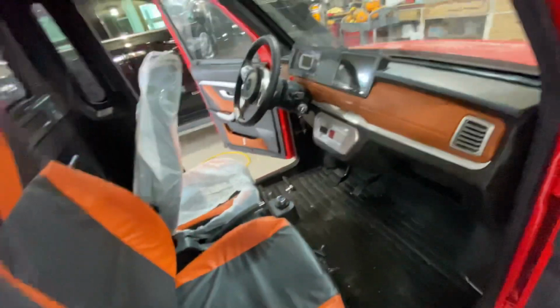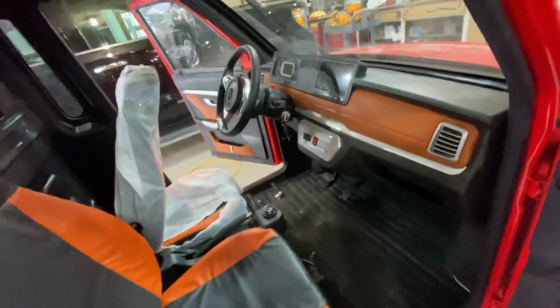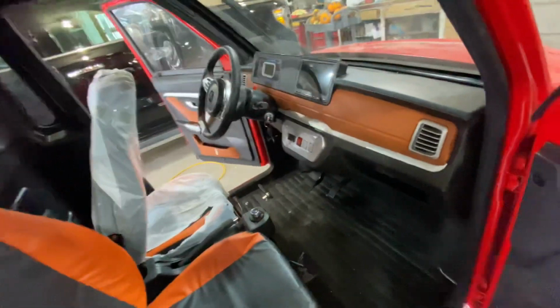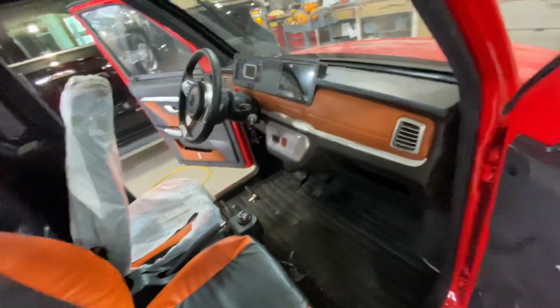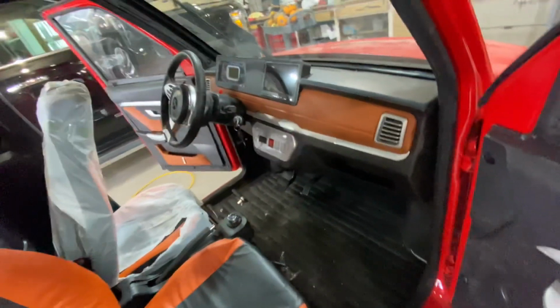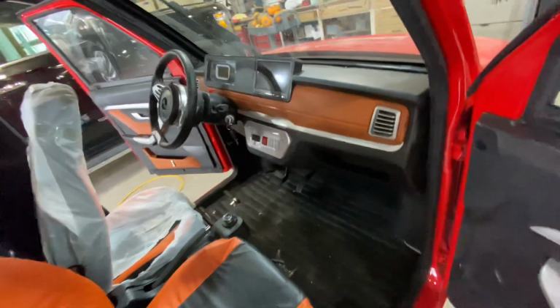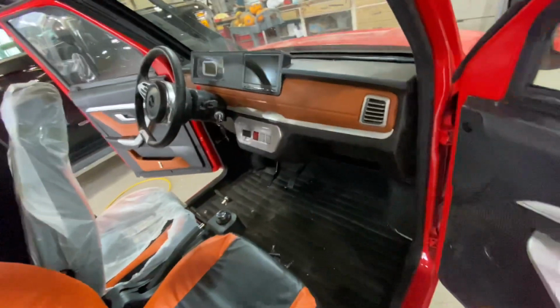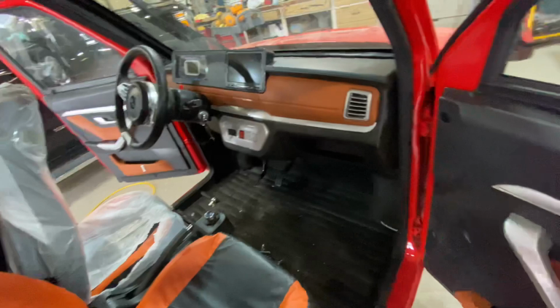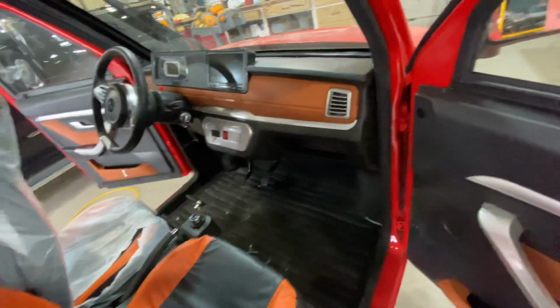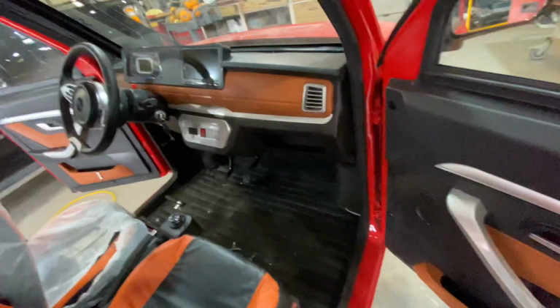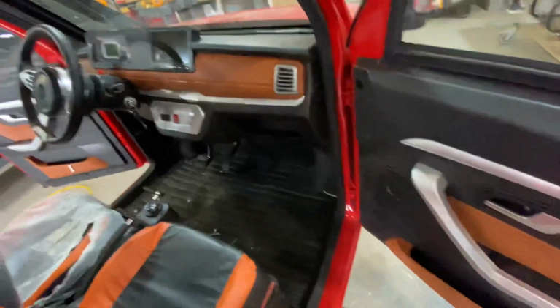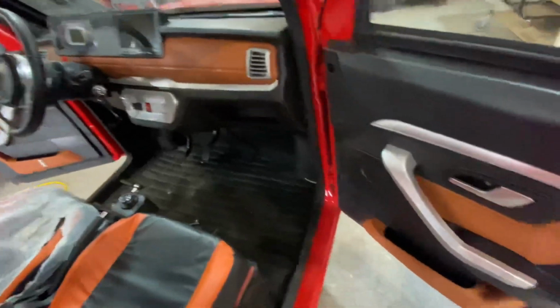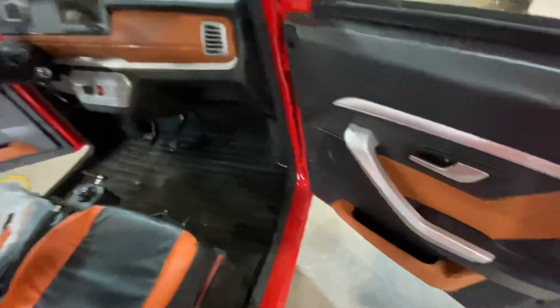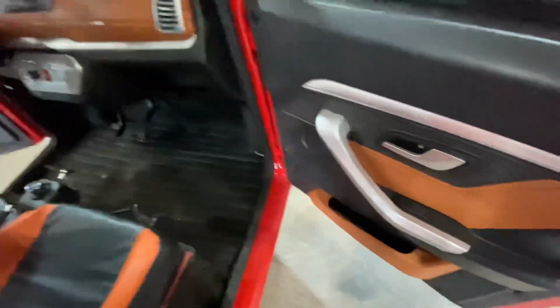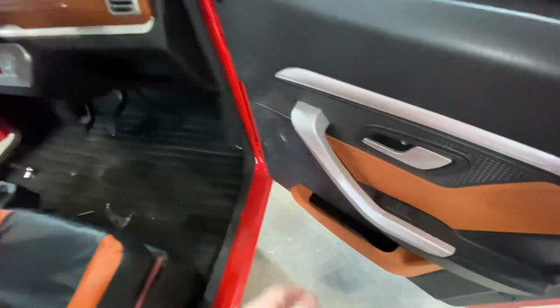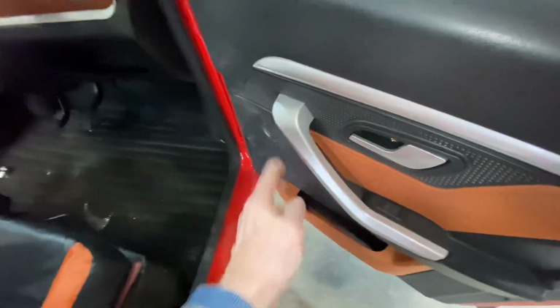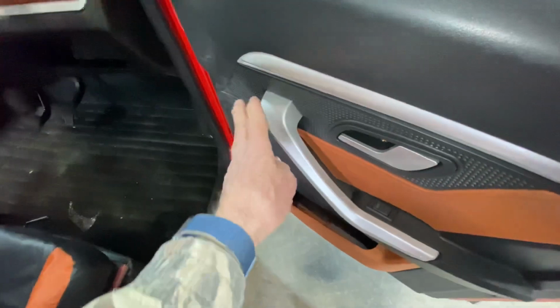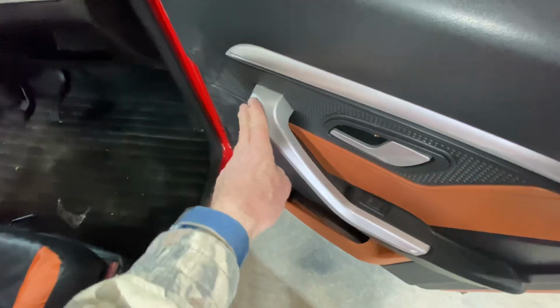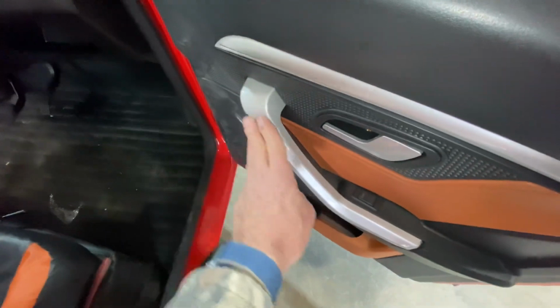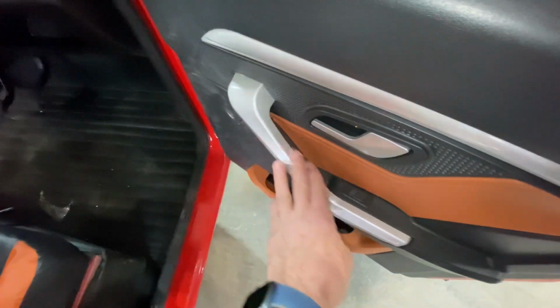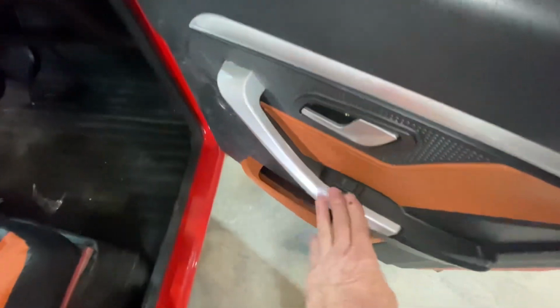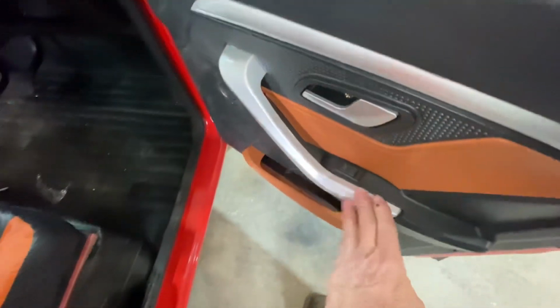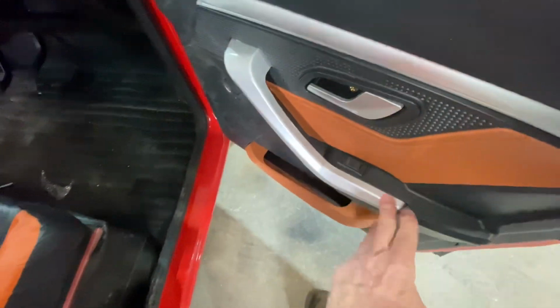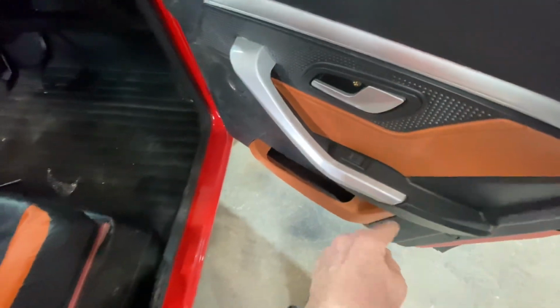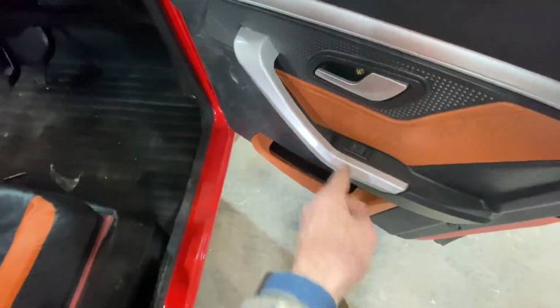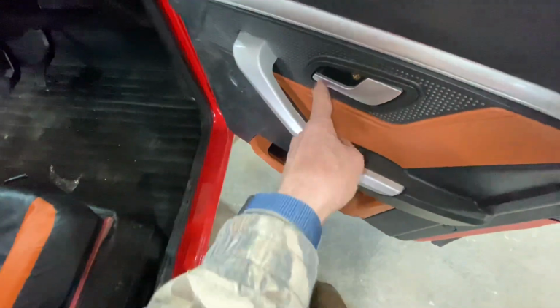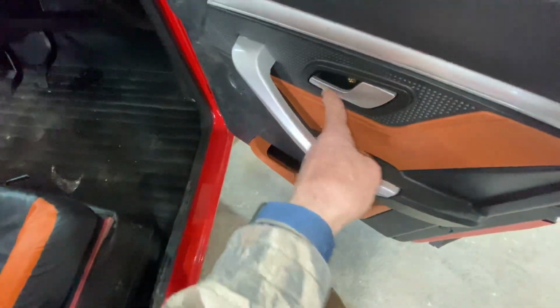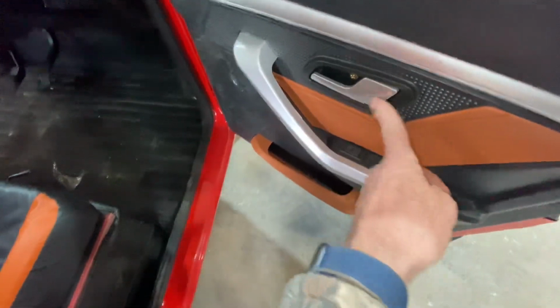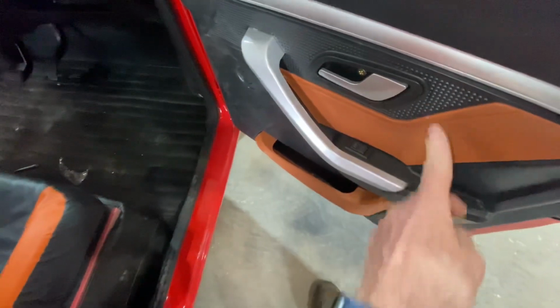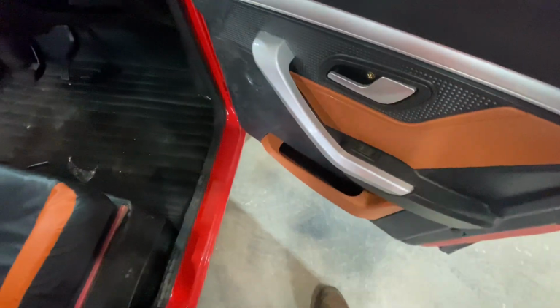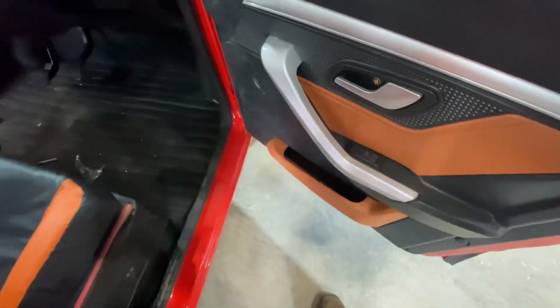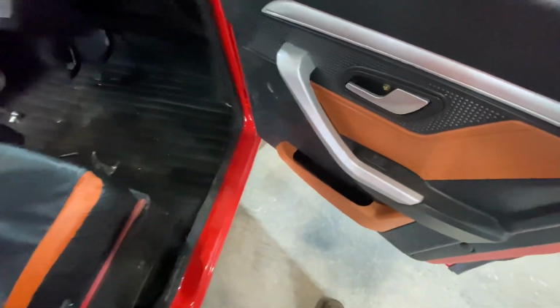They do try and do somewhat of a good job. There was plastic covering this handle, plastic on this one.